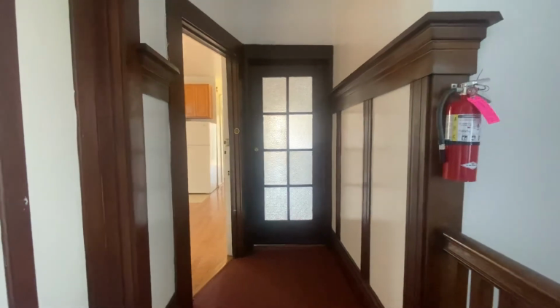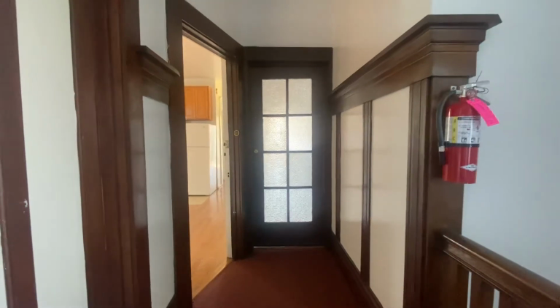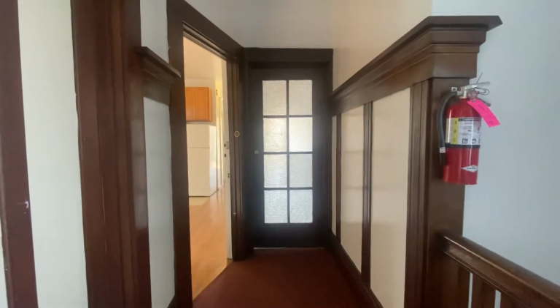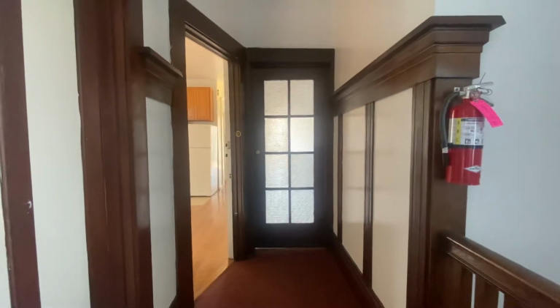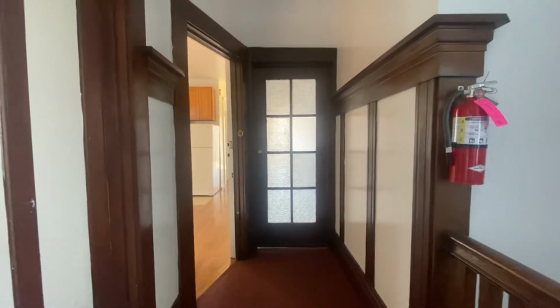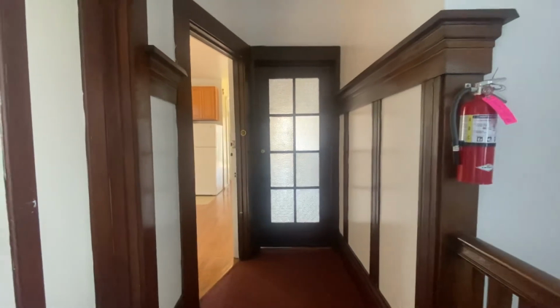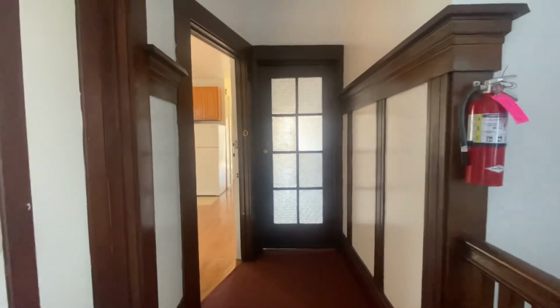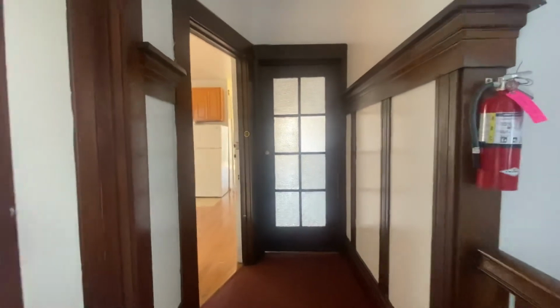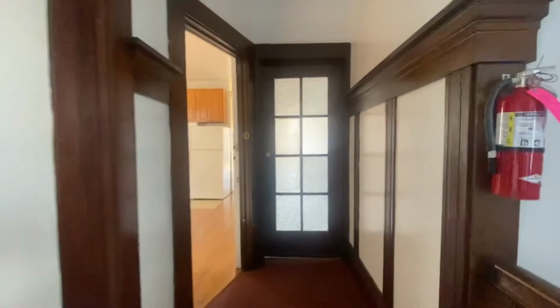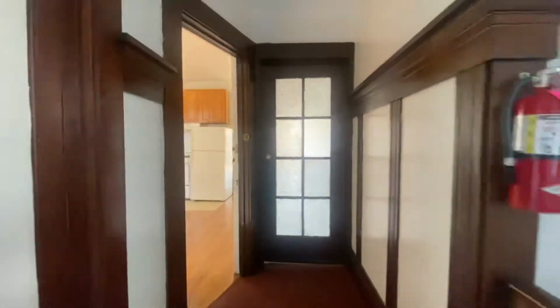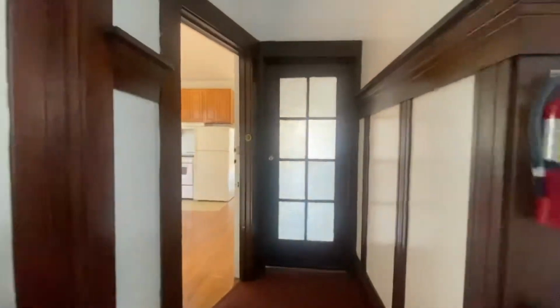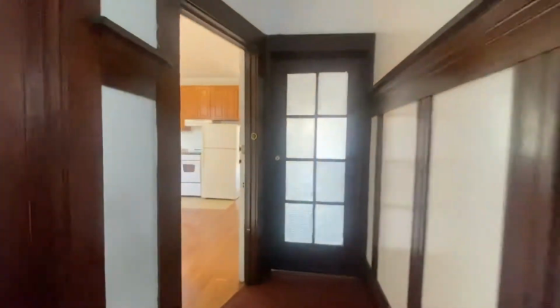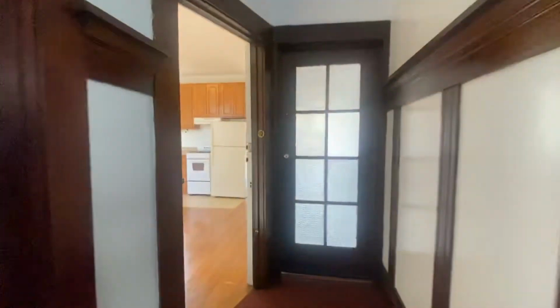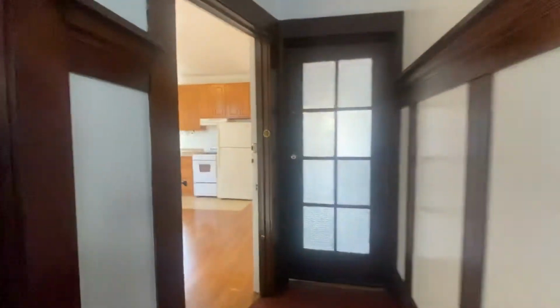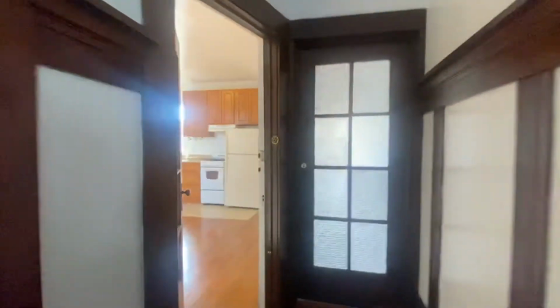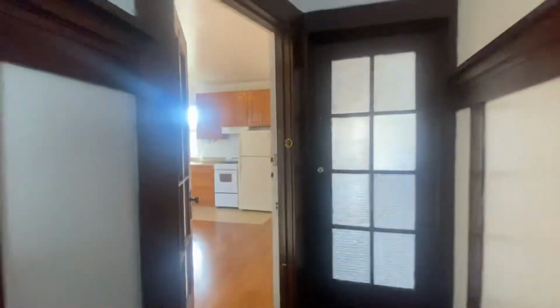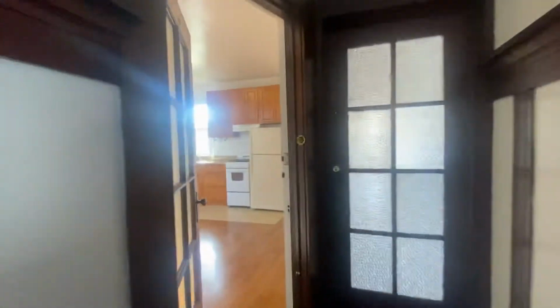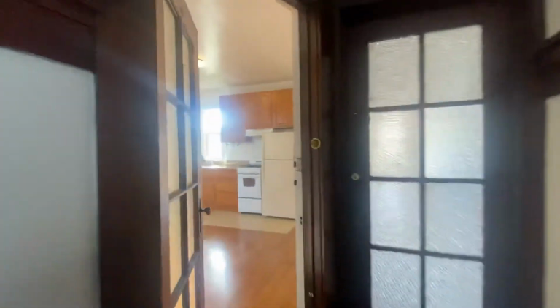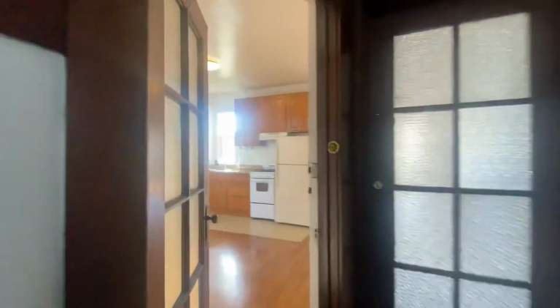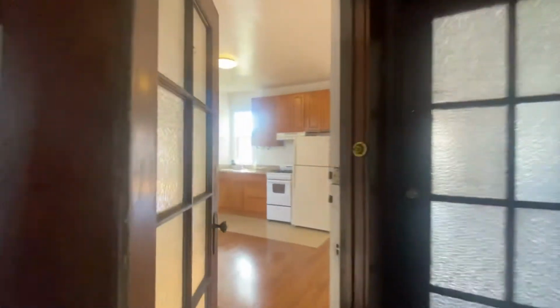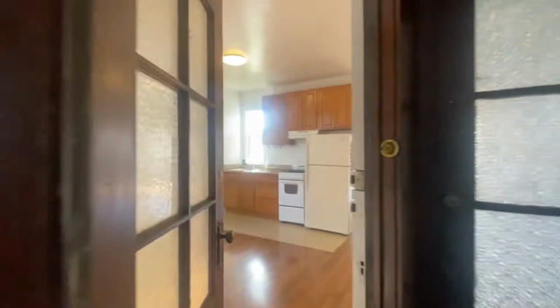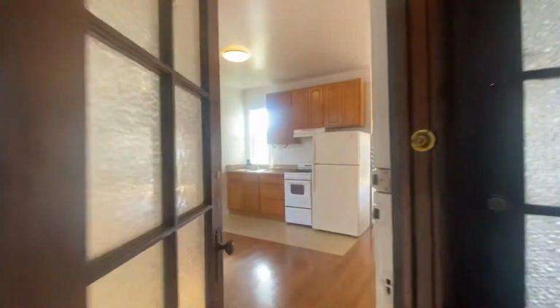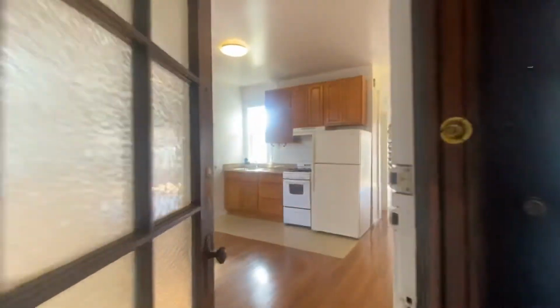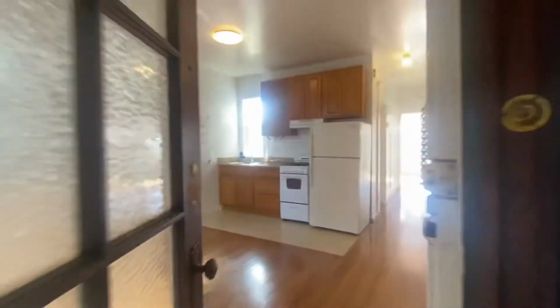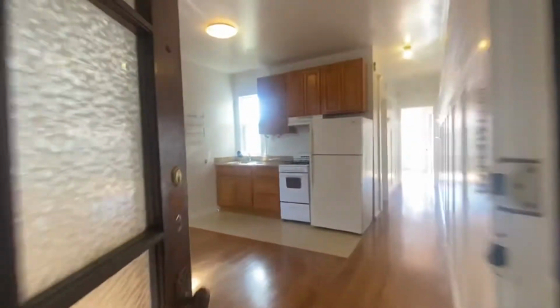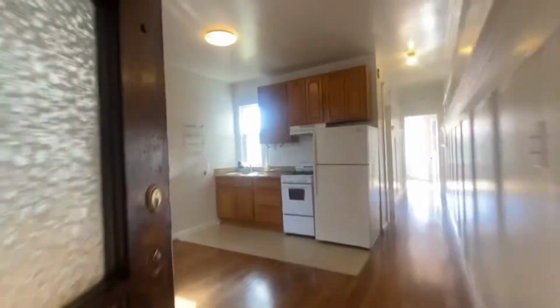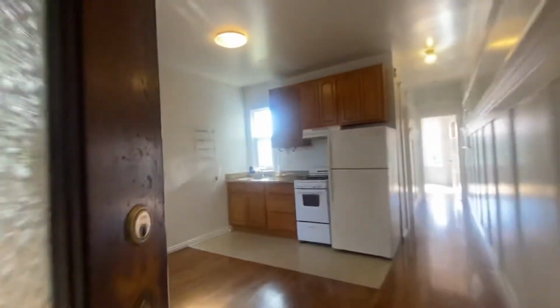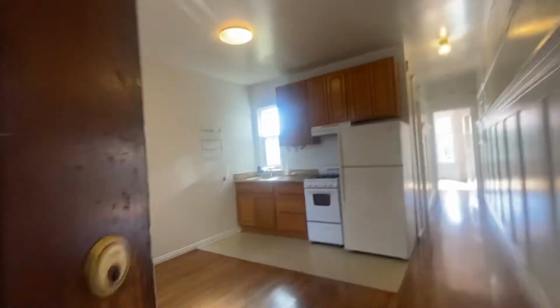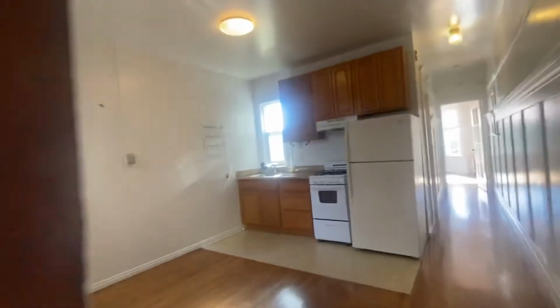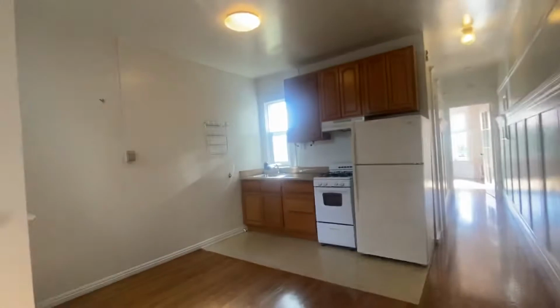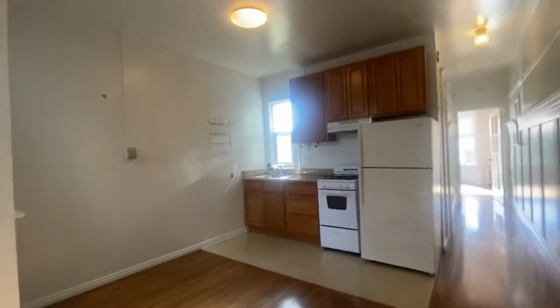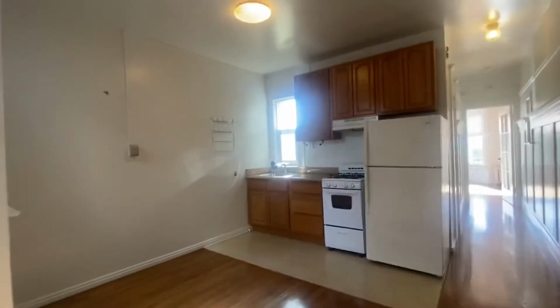Hi and welcome to unit number 11, a top floor, very large studio.